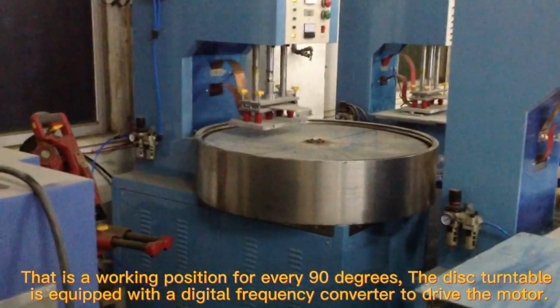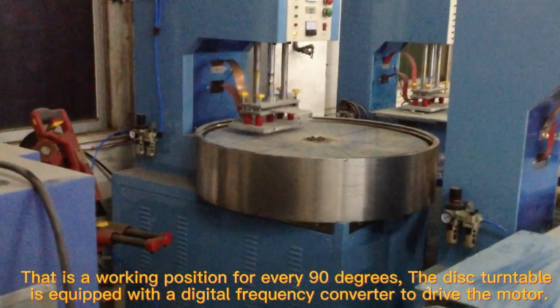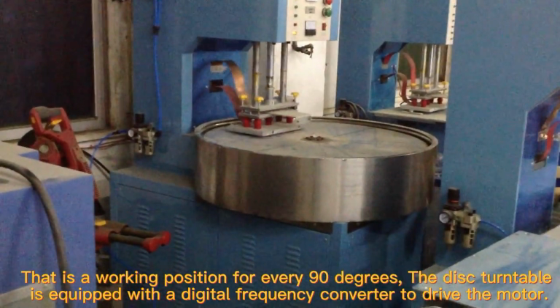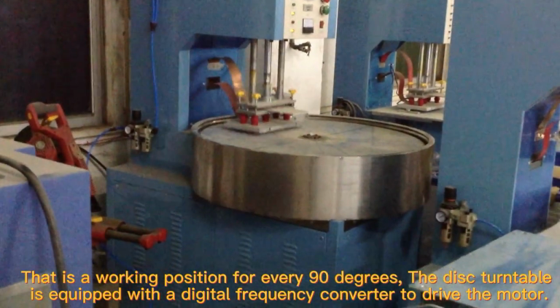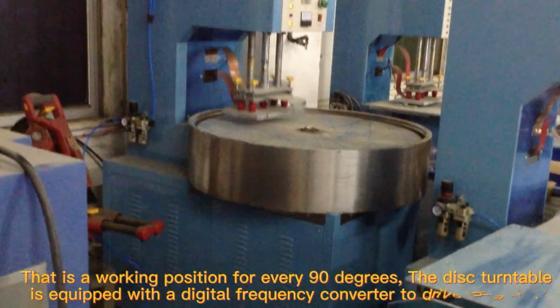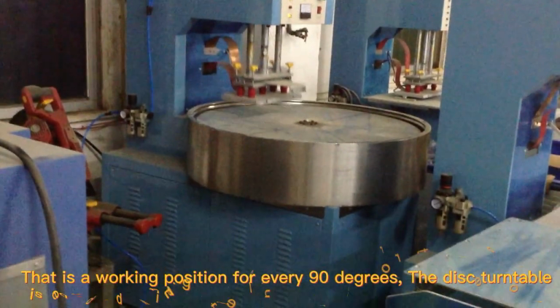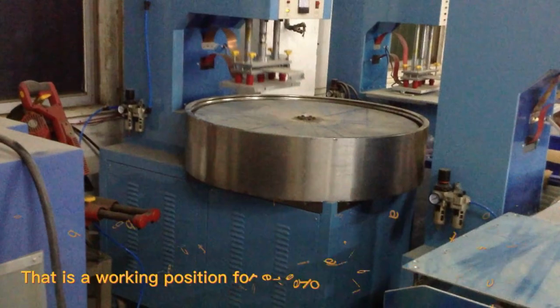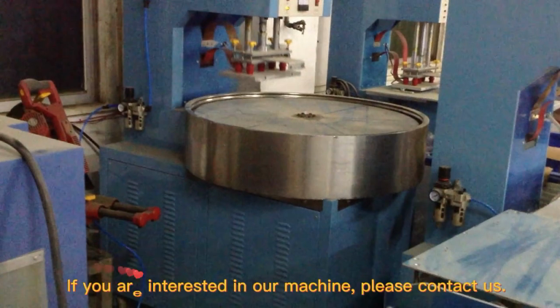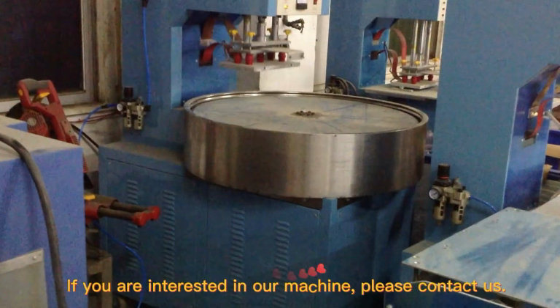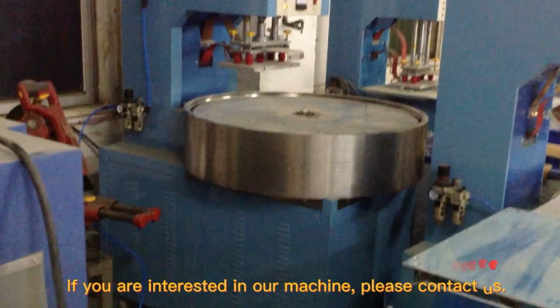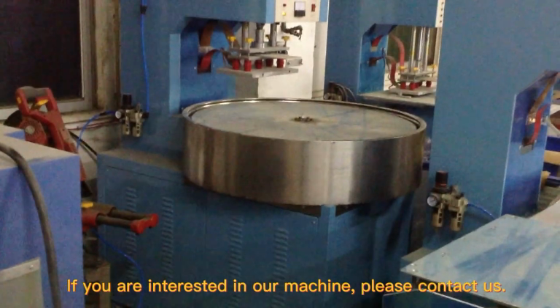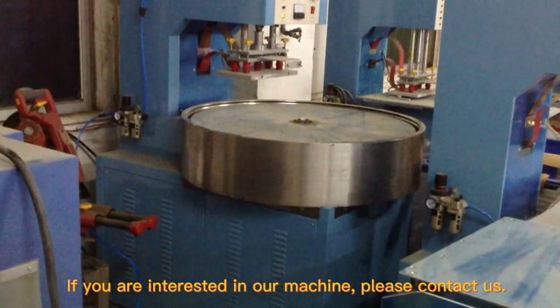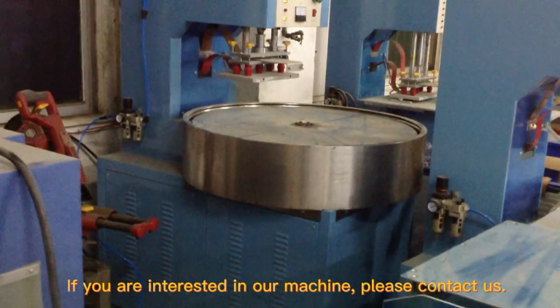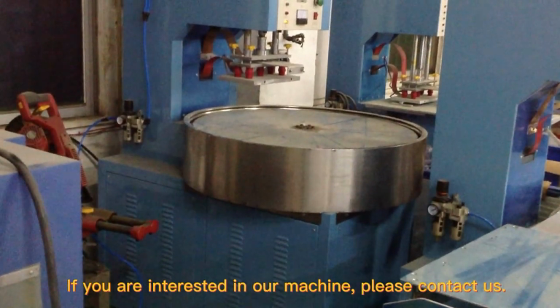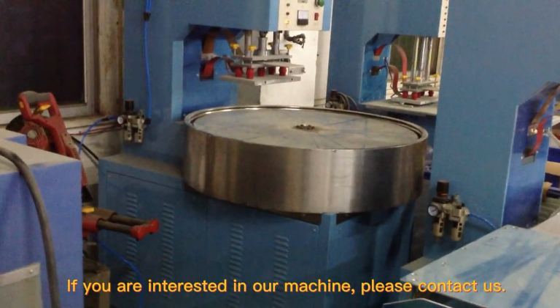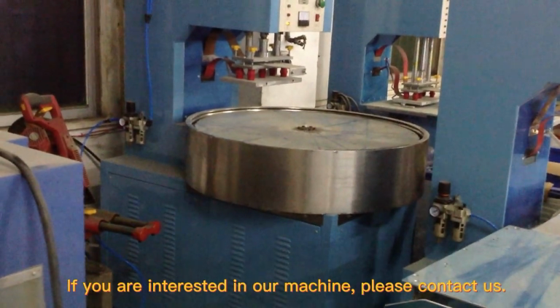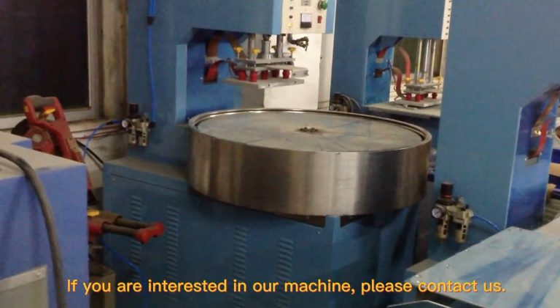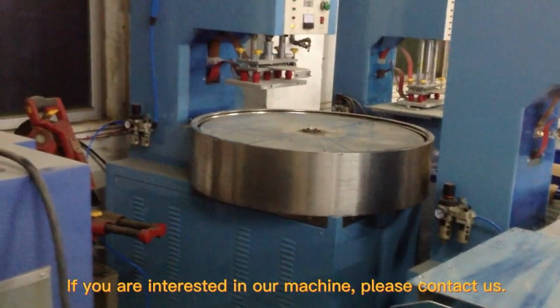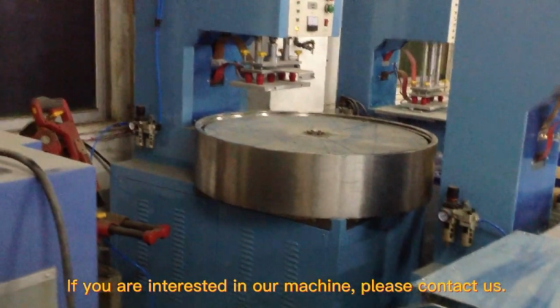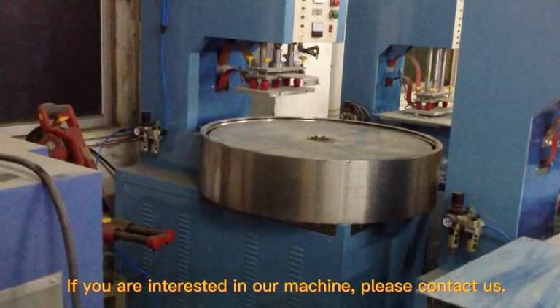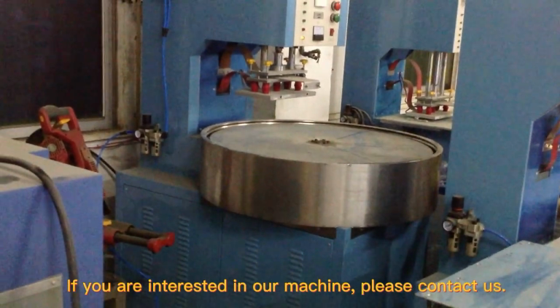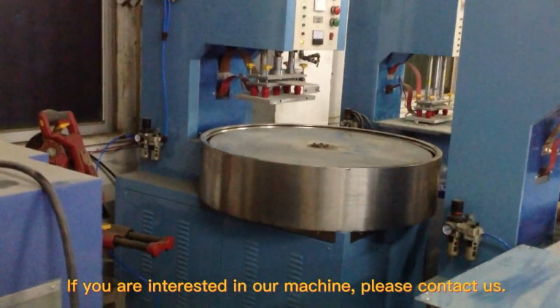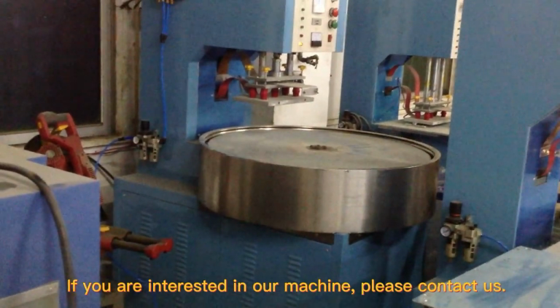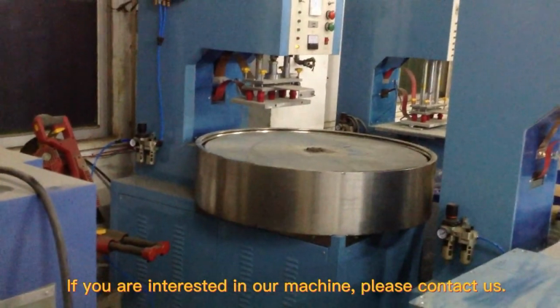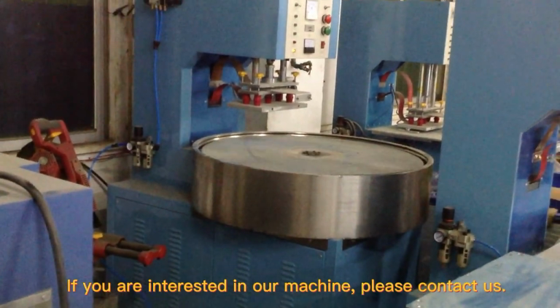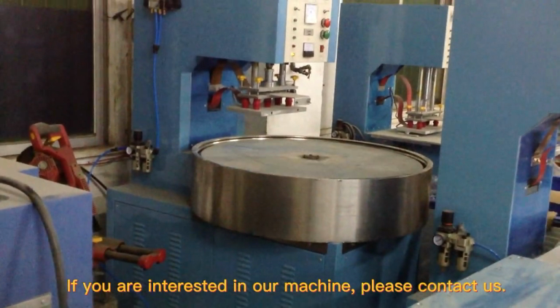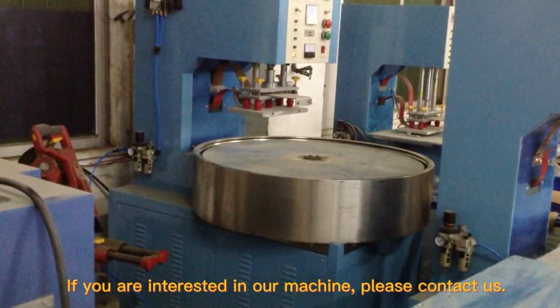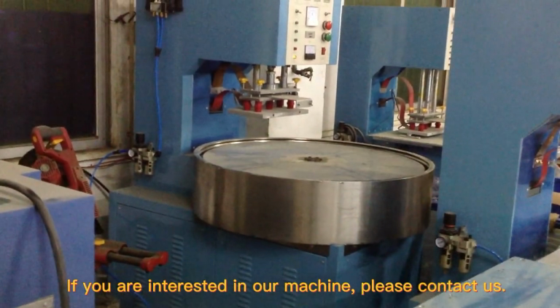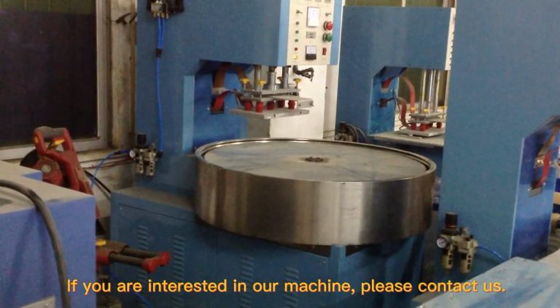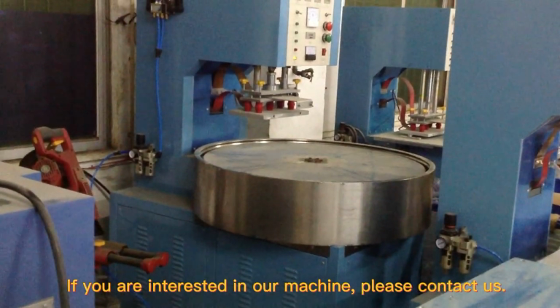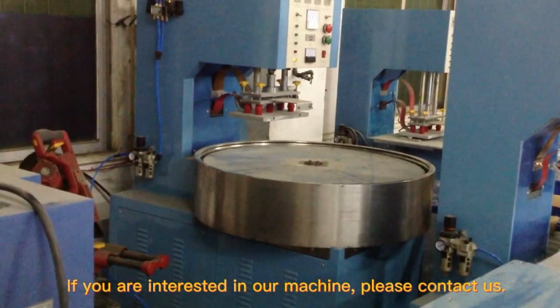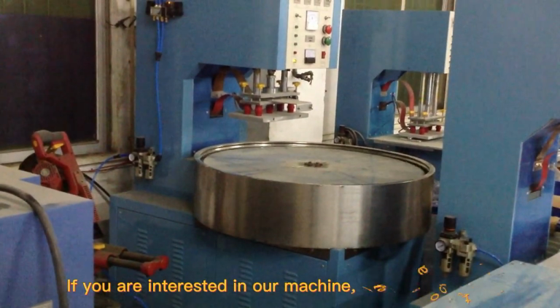If you are interested in our machine, please contact us.